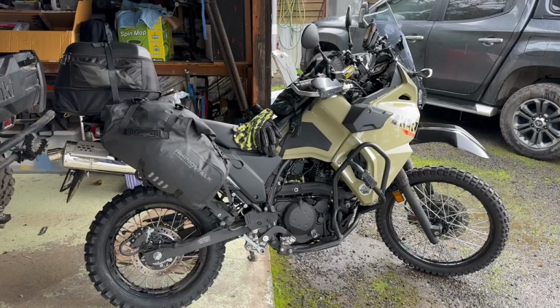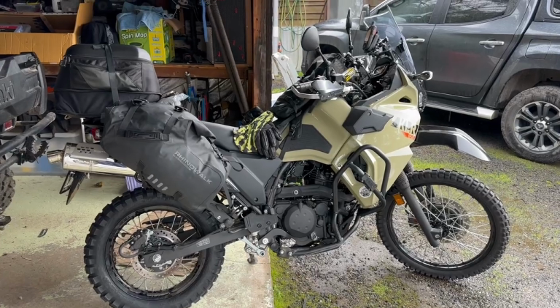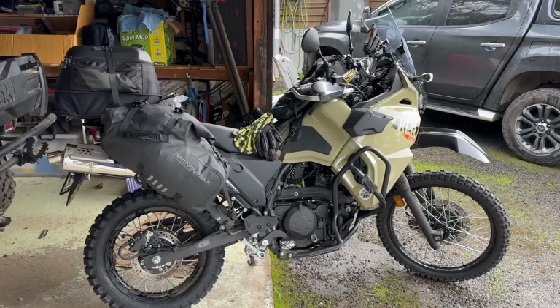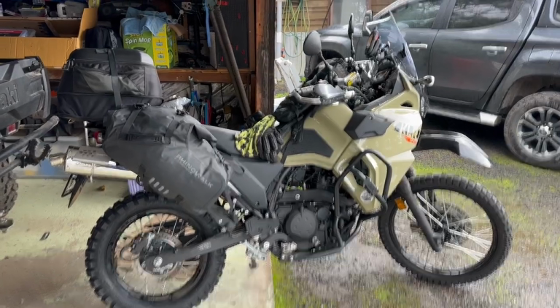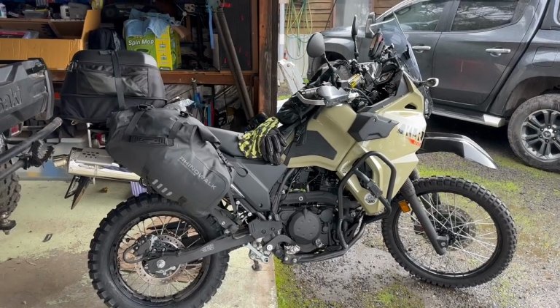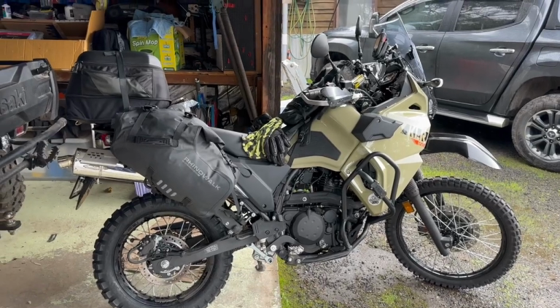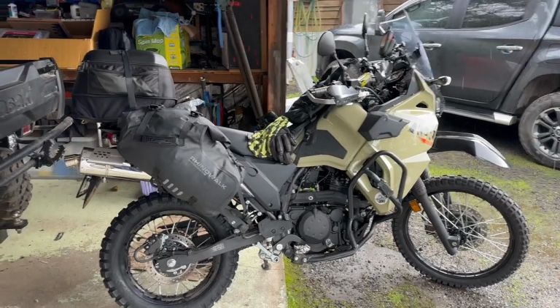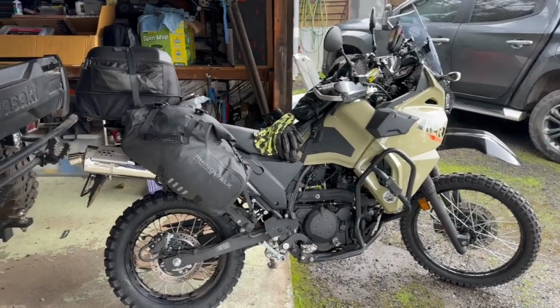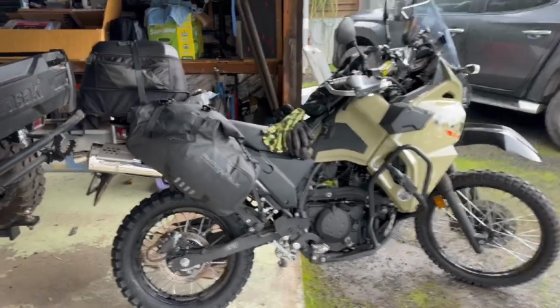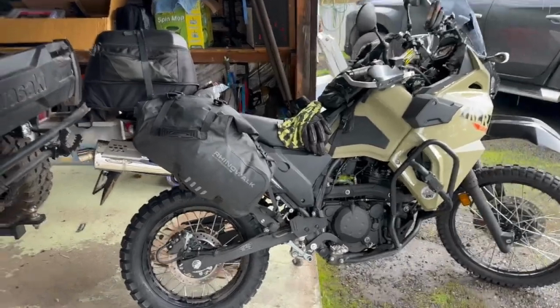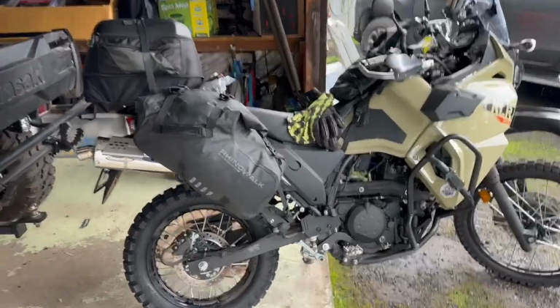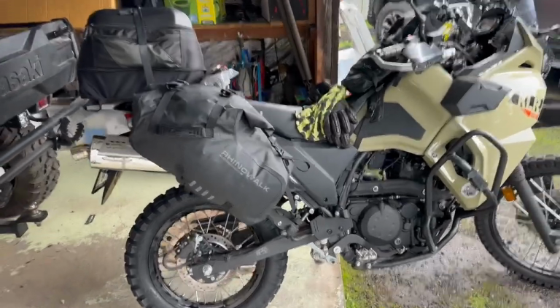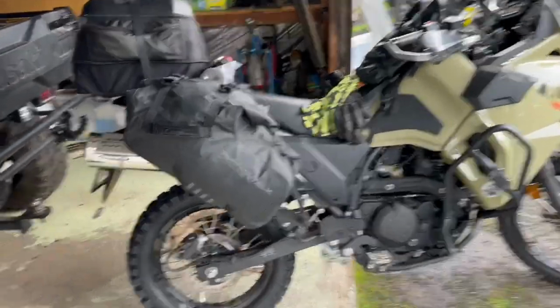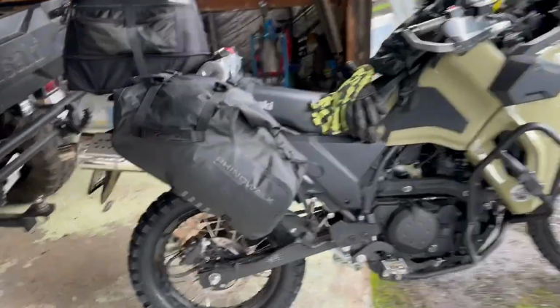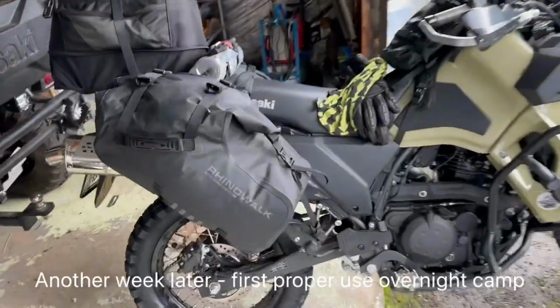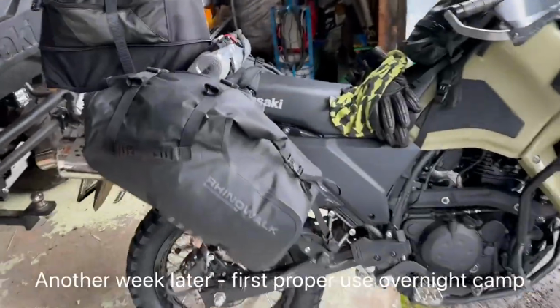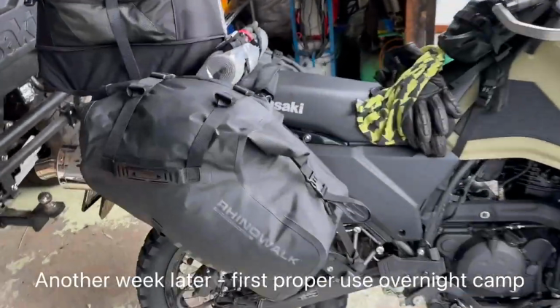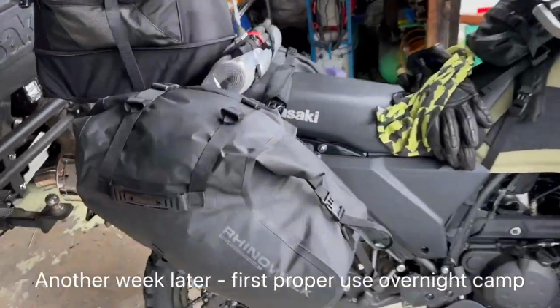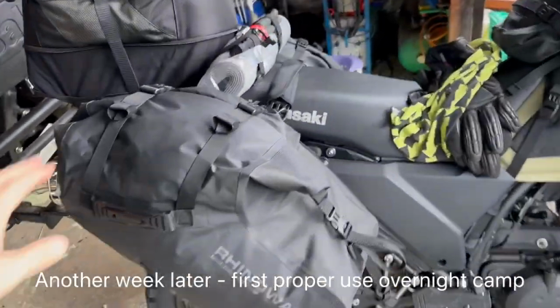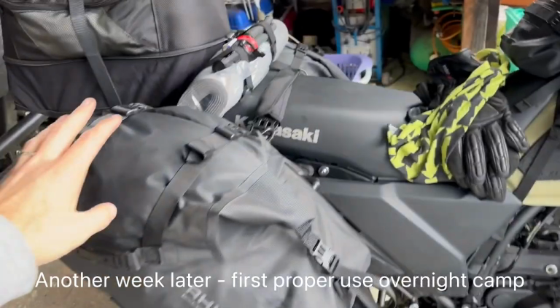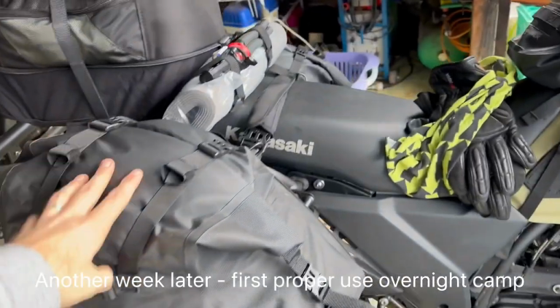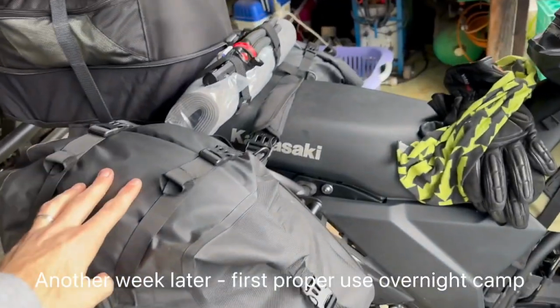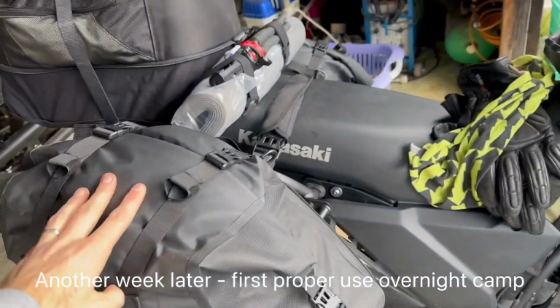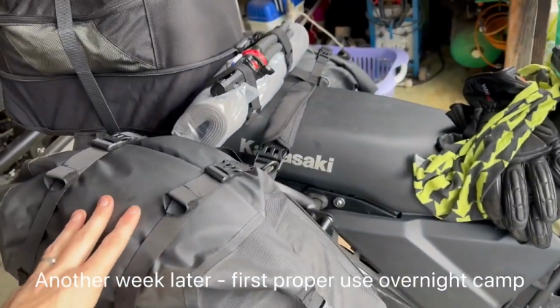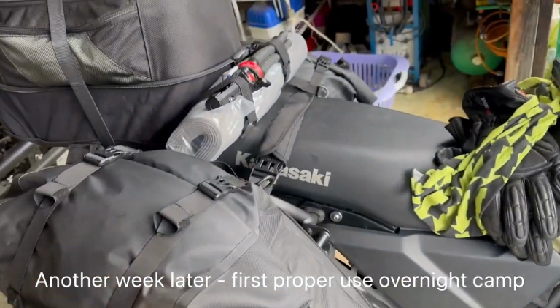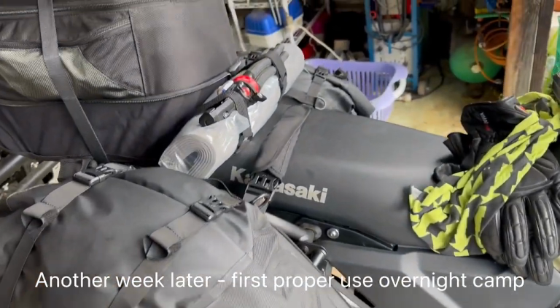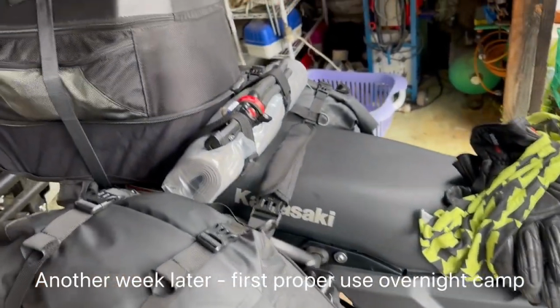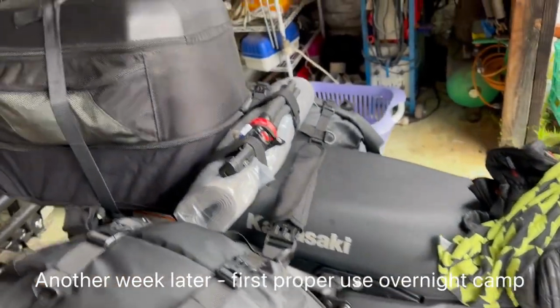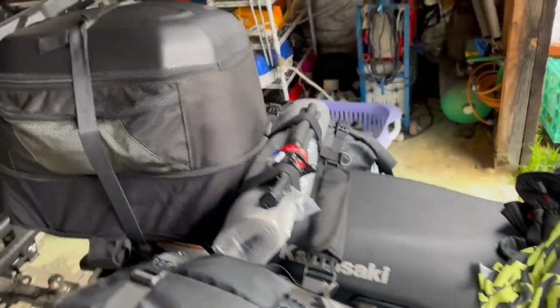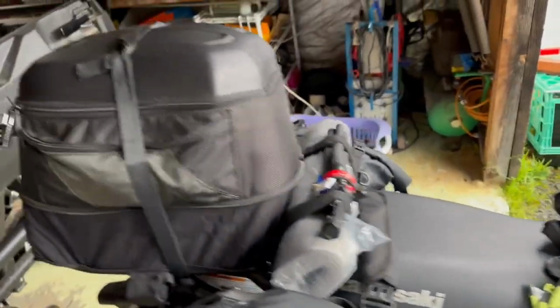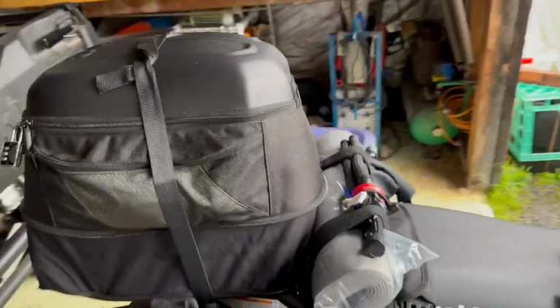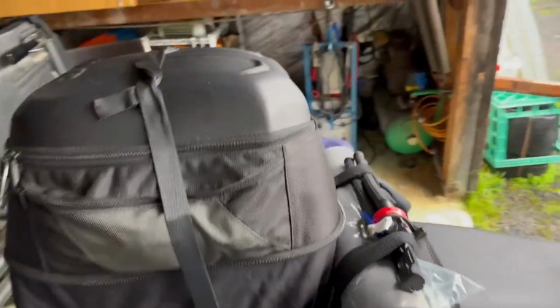So we're all loaded up — fair bit, obviously. It just takes up a lot of space because what you take for one night, you take for one week, two weeks, basically.